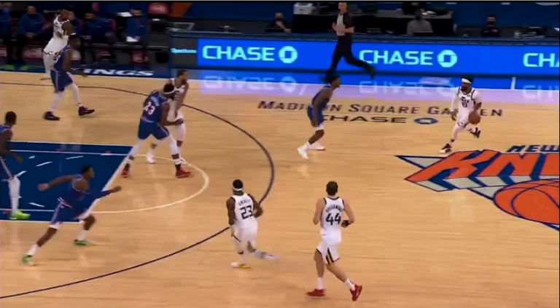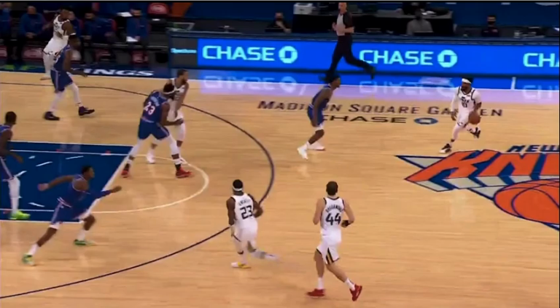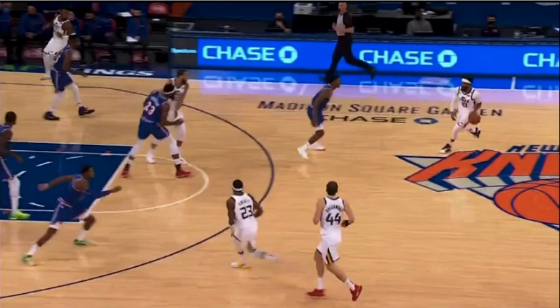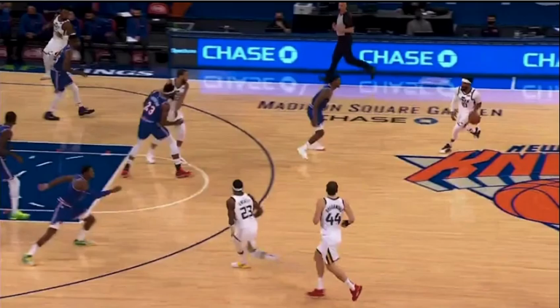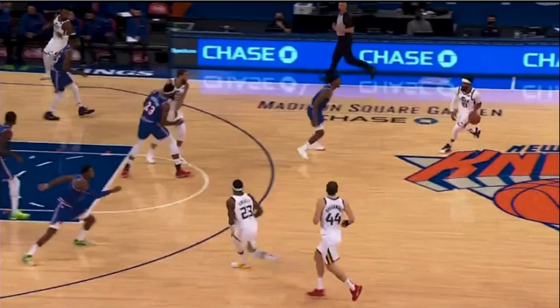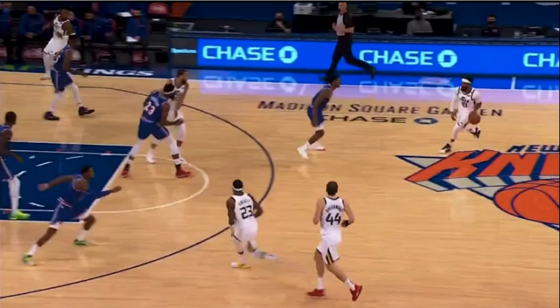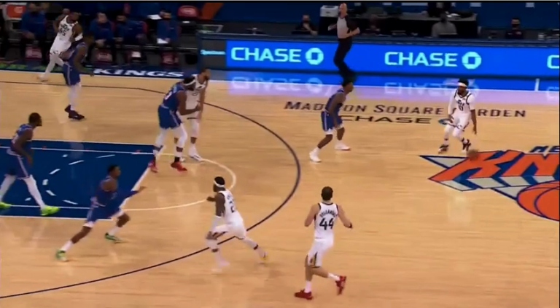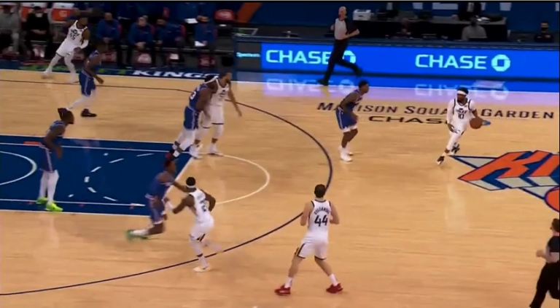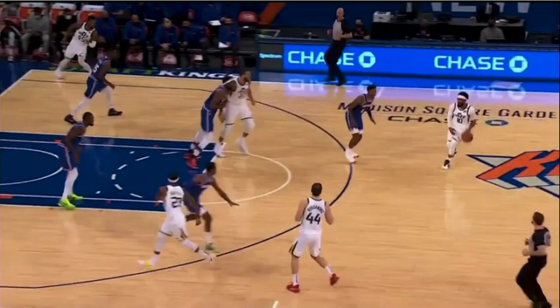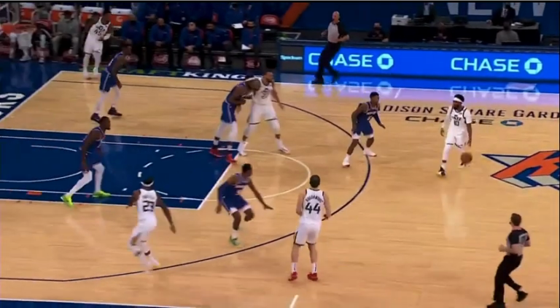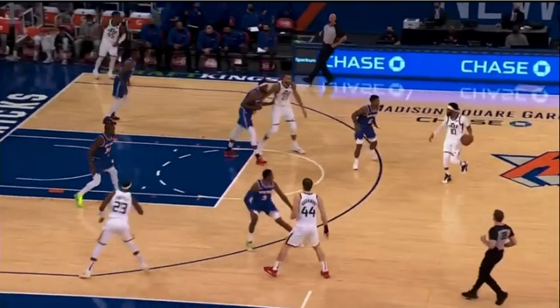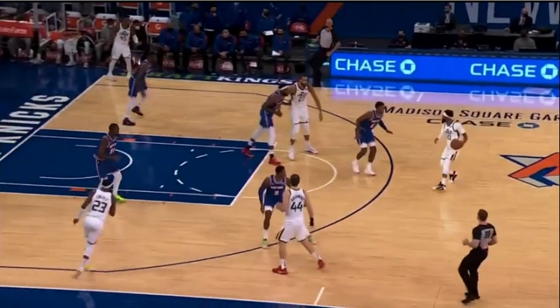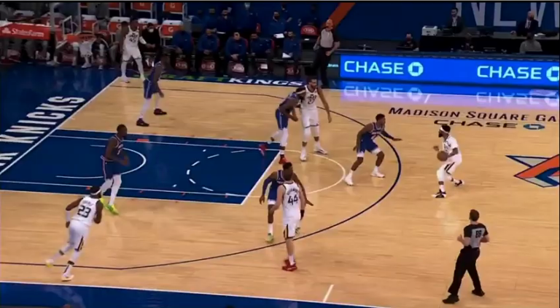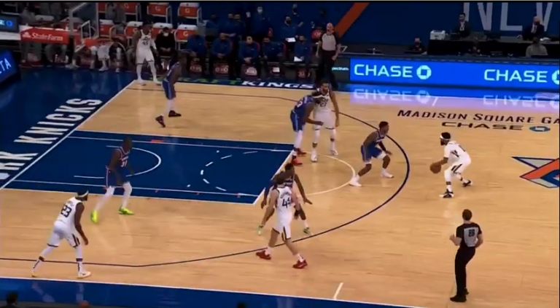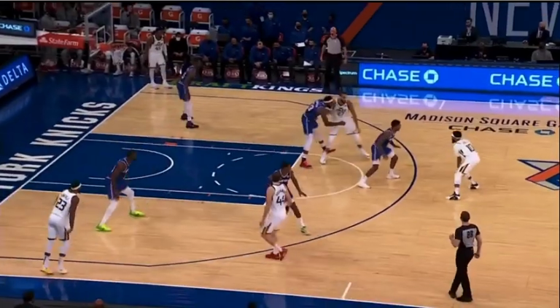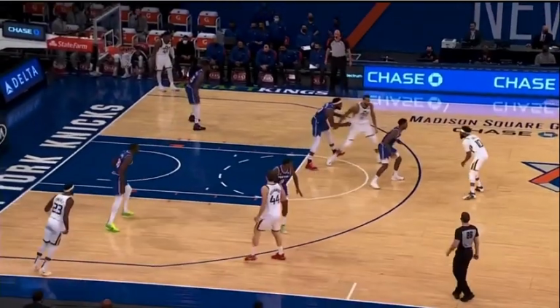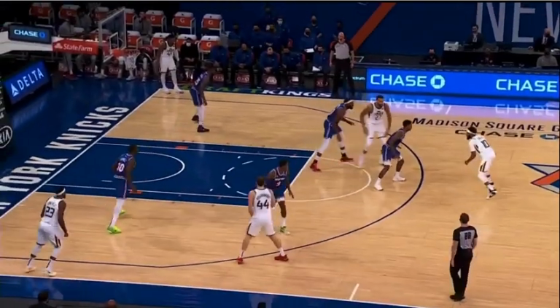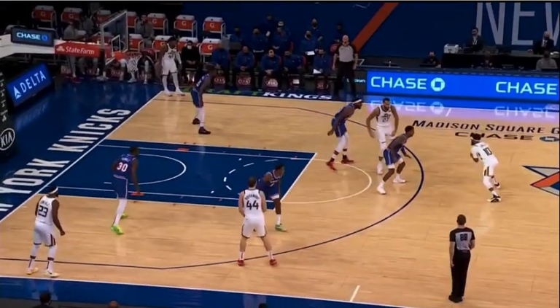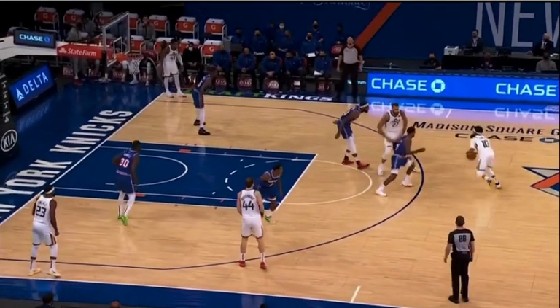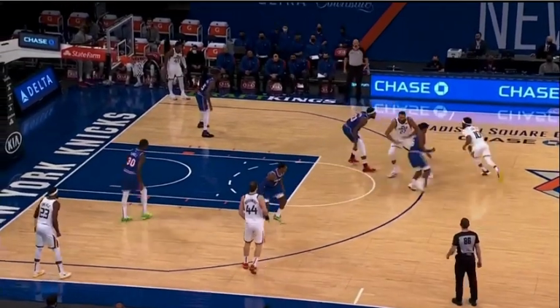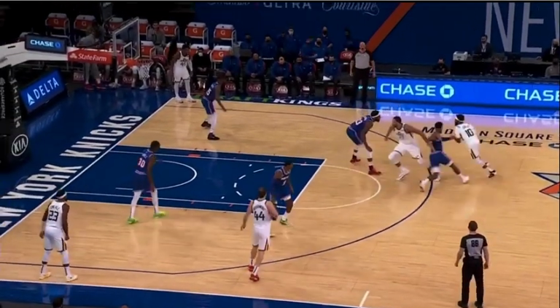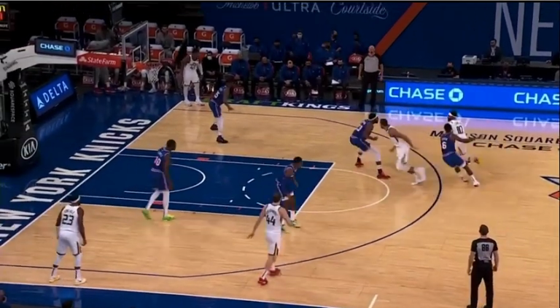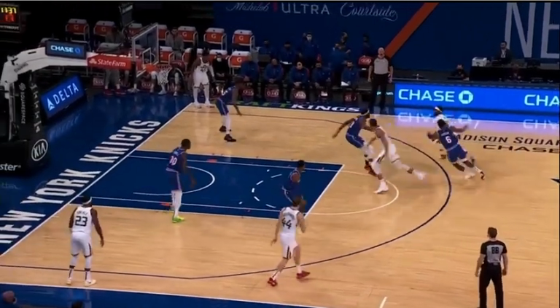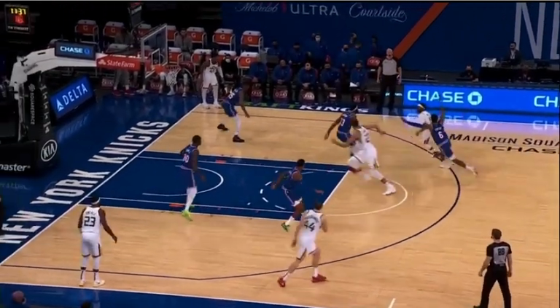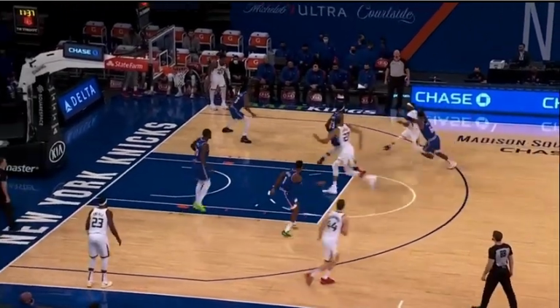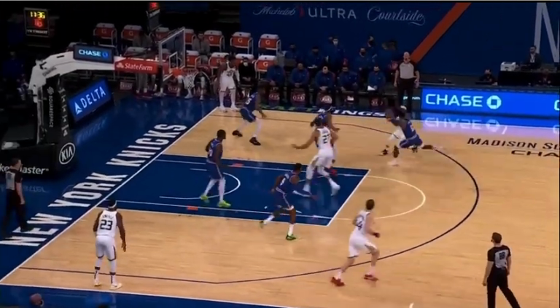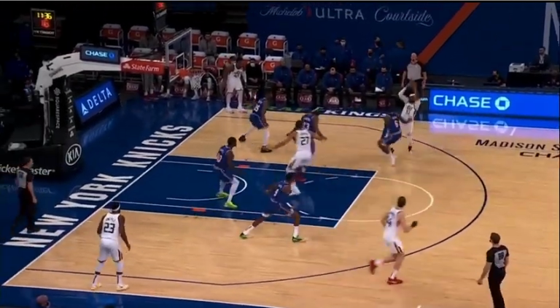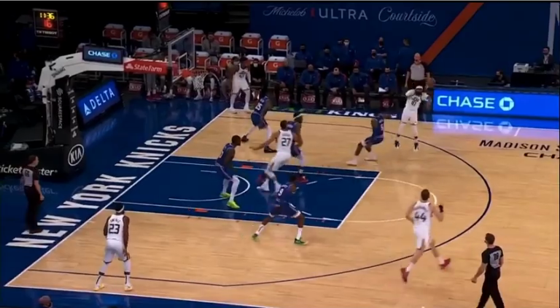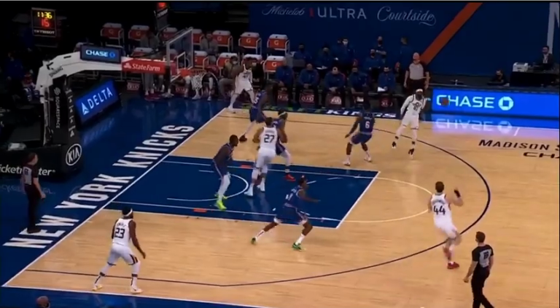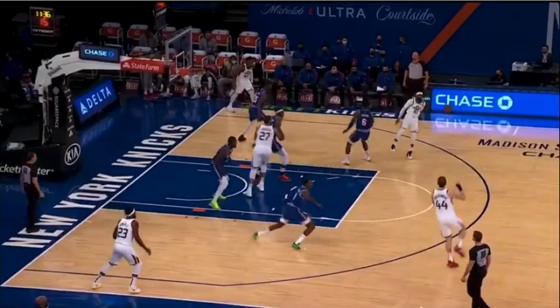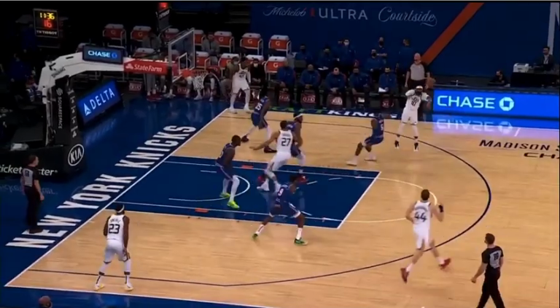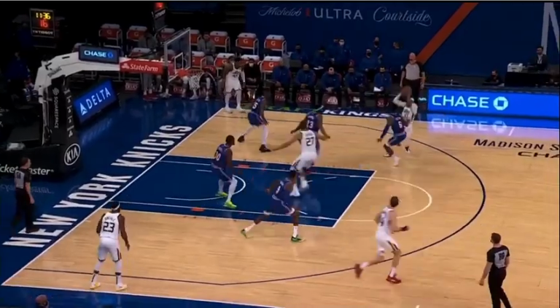The New York Knicks have been maybe the NBA surprise out of the gate, sitting at 5-3. But how are they getting it done?